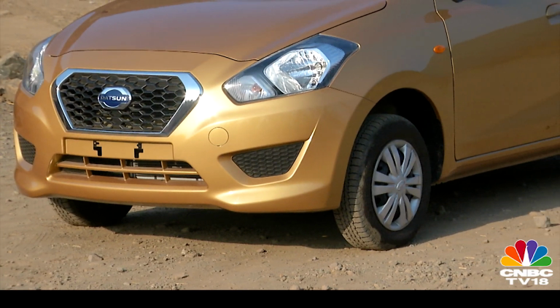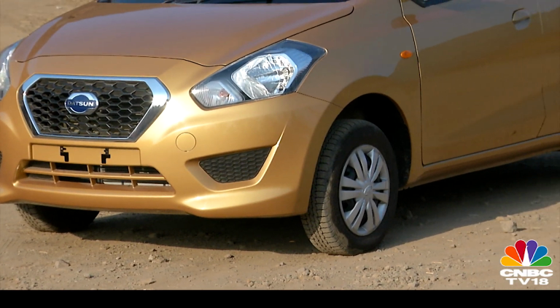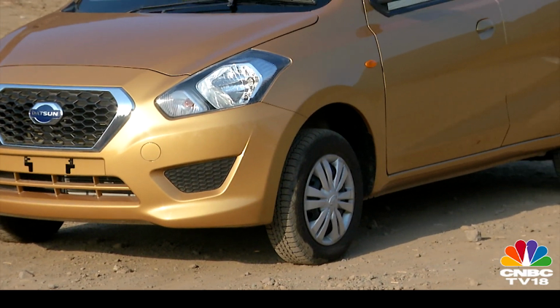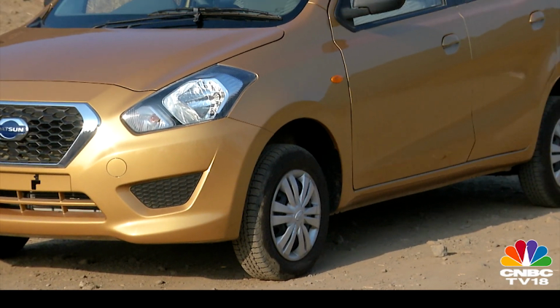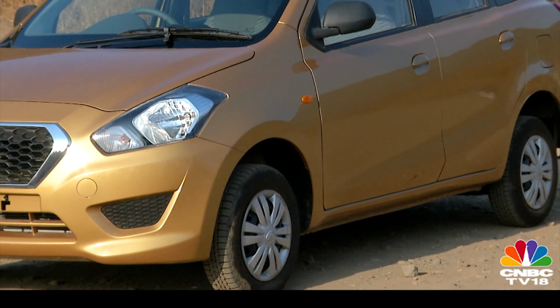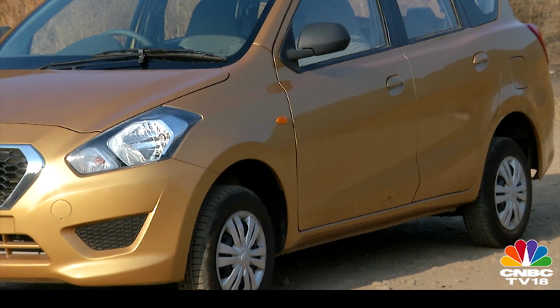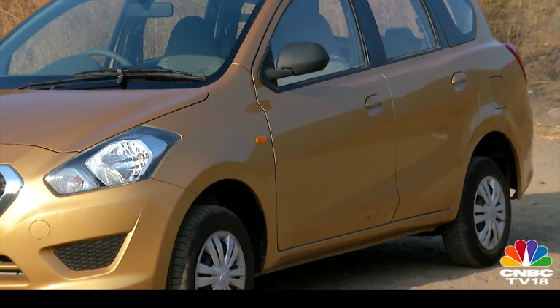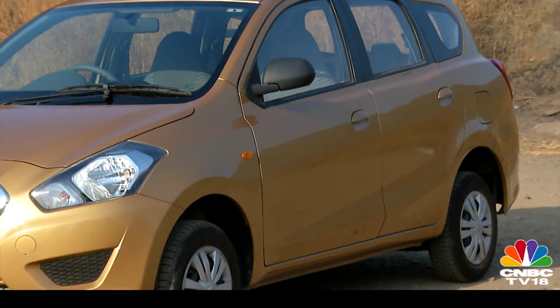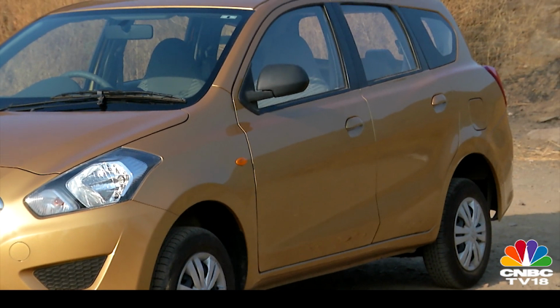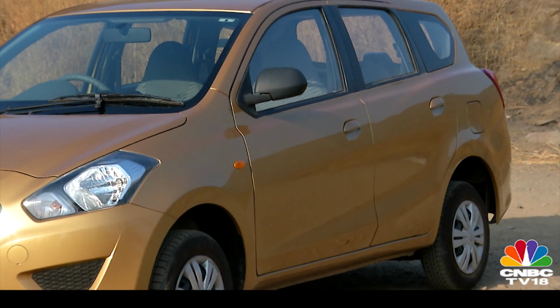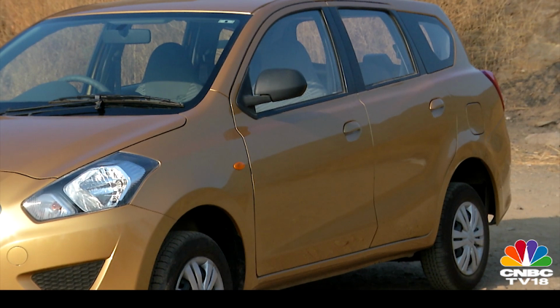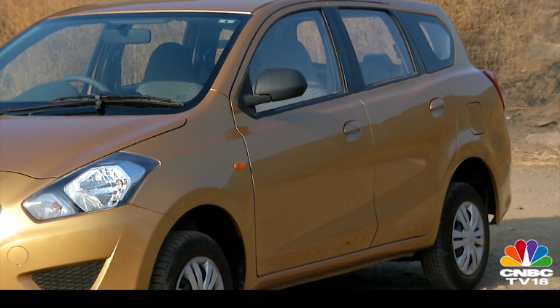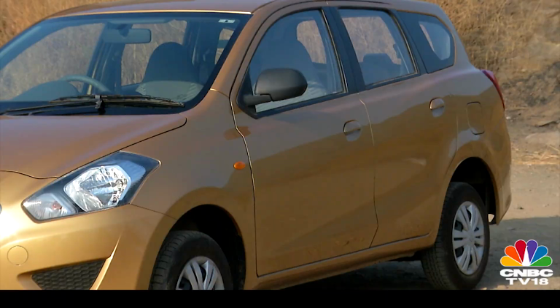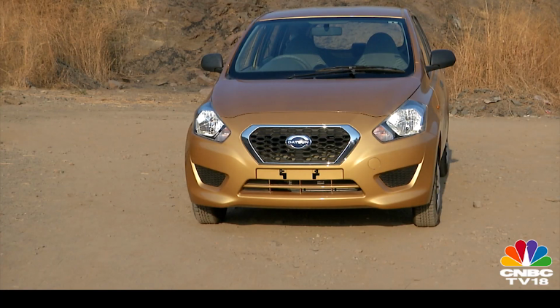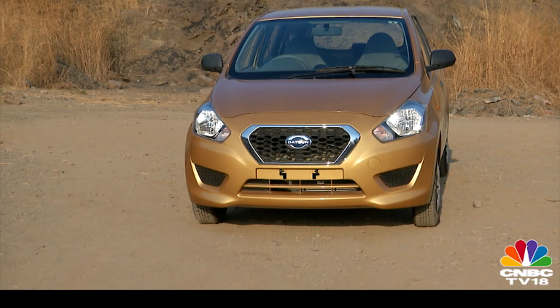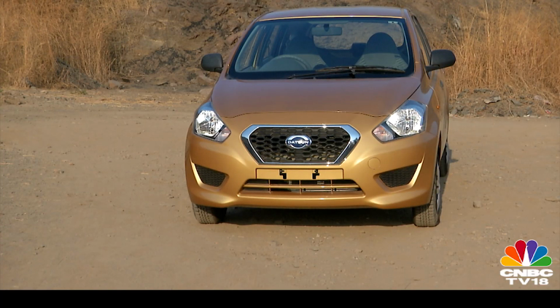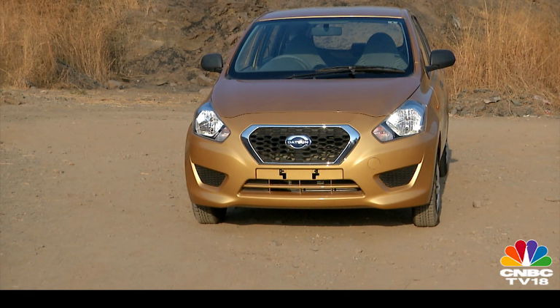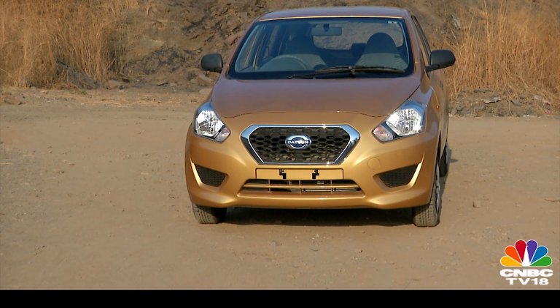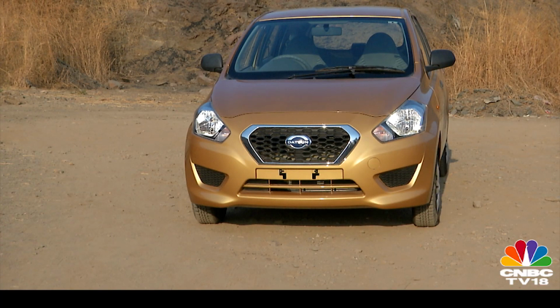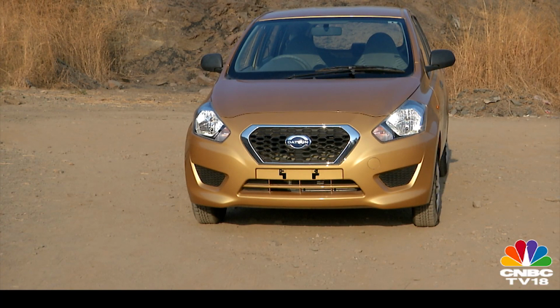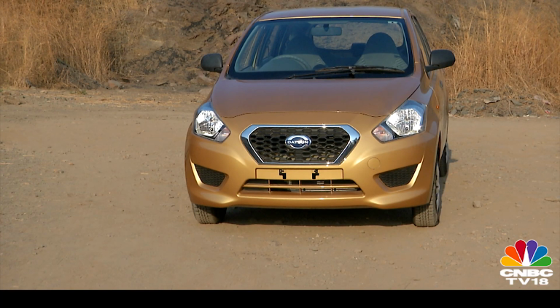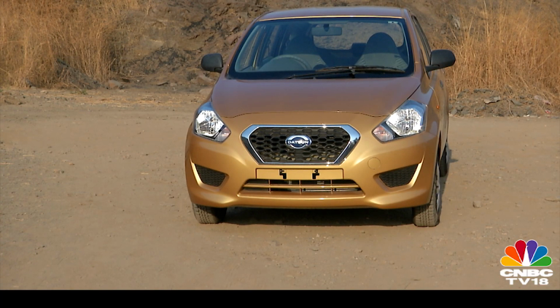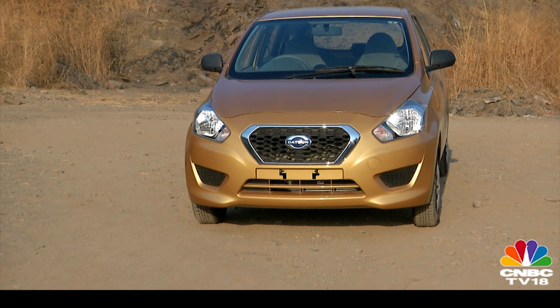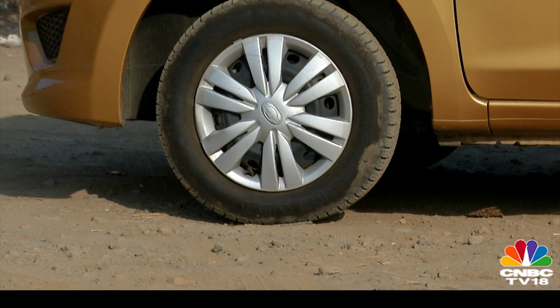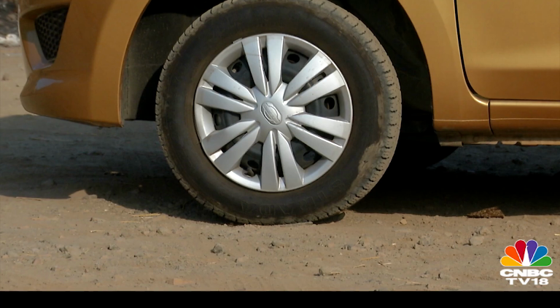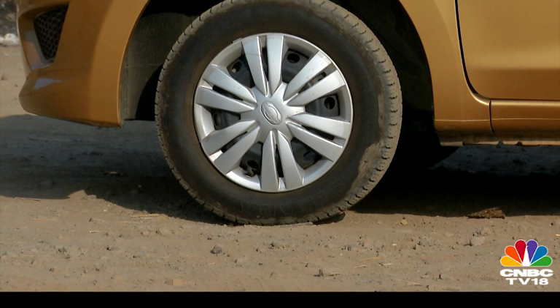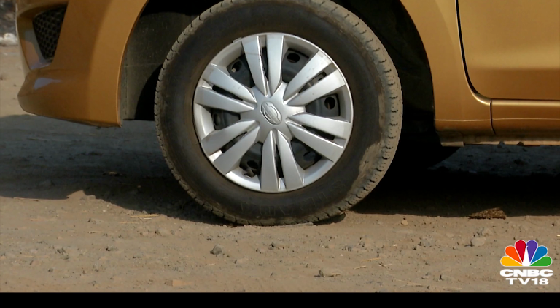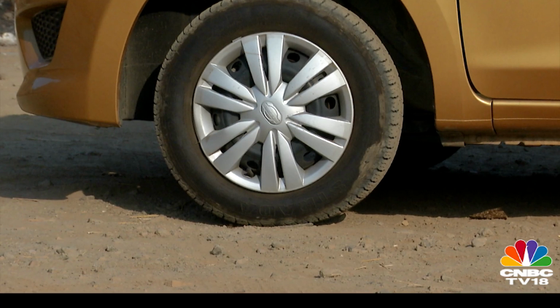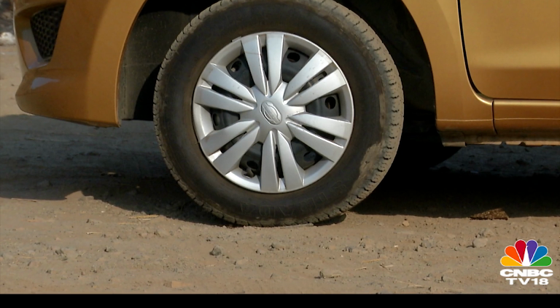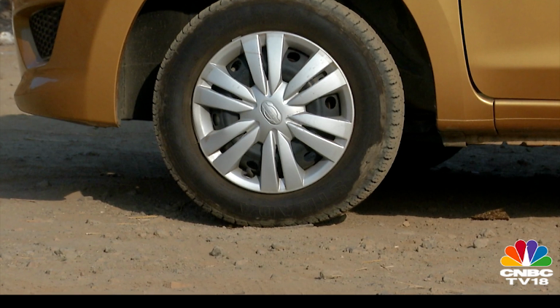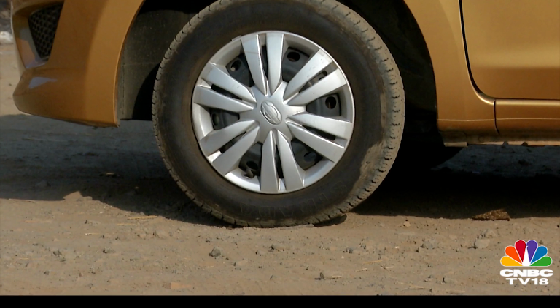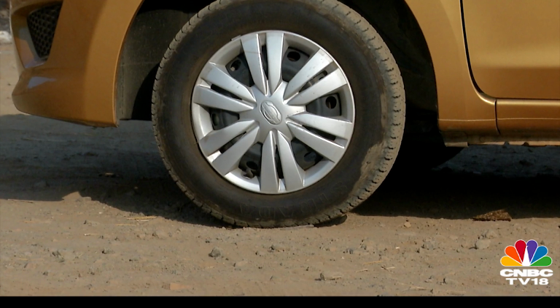Surprisingly, the design comes together rather well. Despite the sub-4-metre length and the tall height of the car, the Go Plus manages to look quite balanced — save for those skinny tyres, of course.